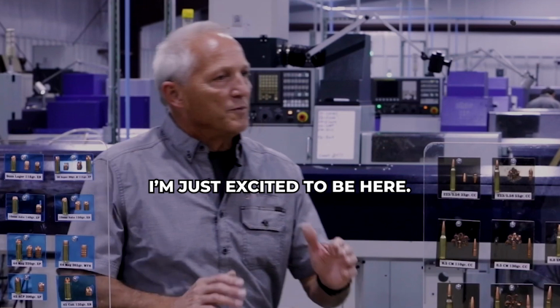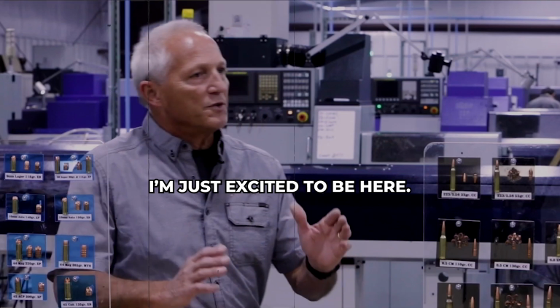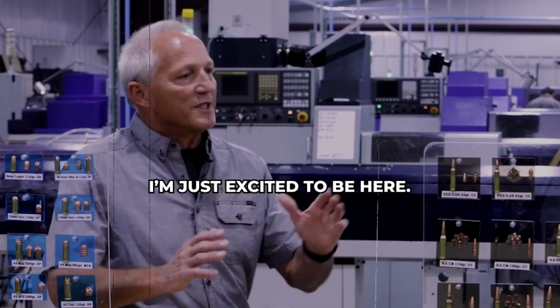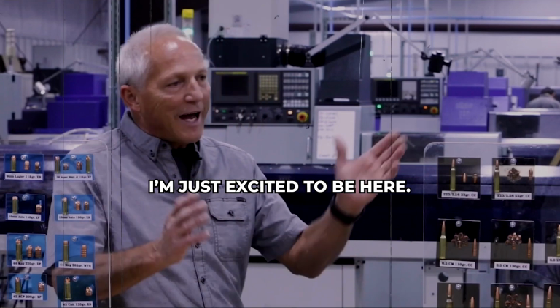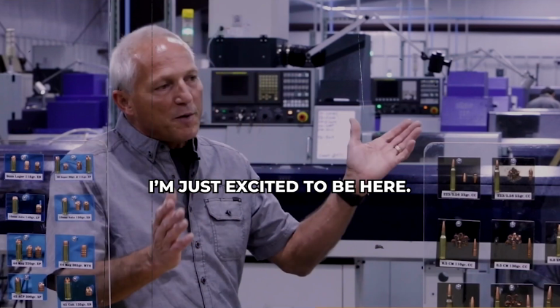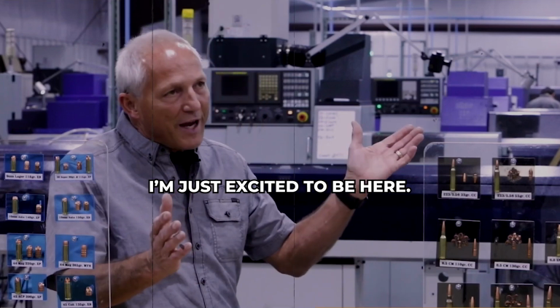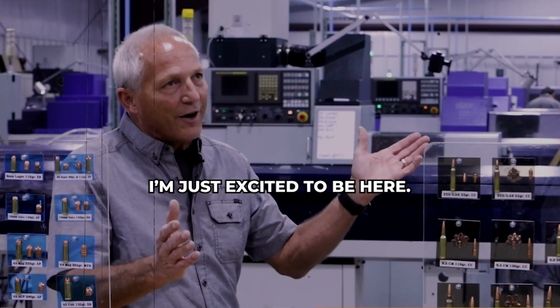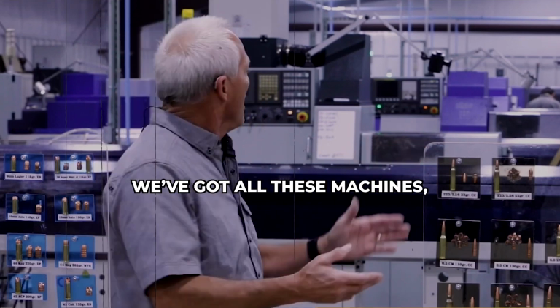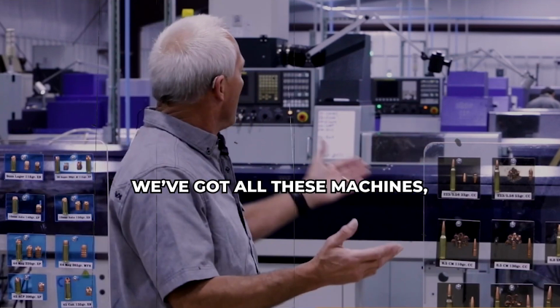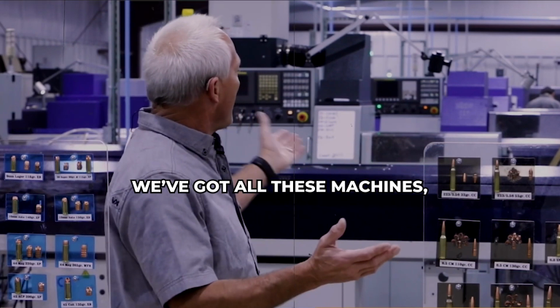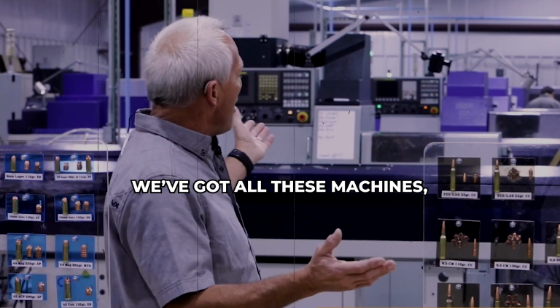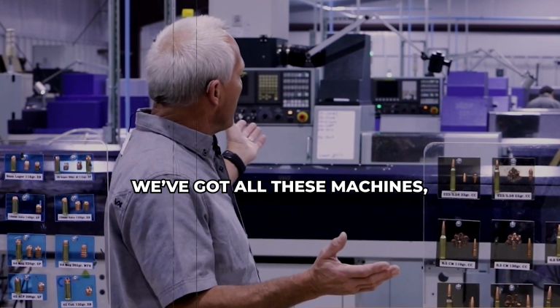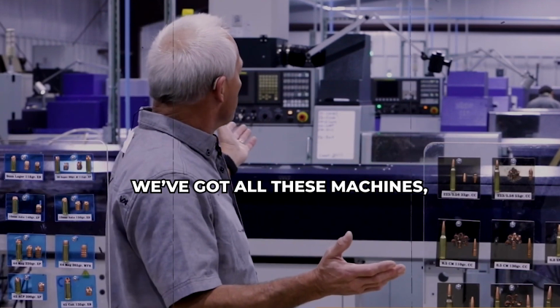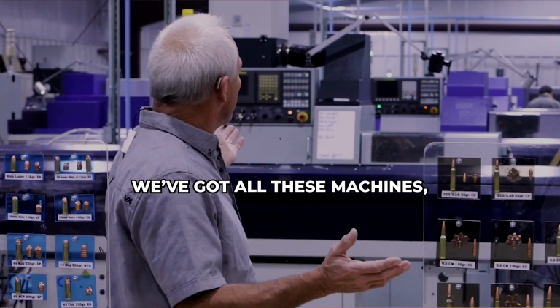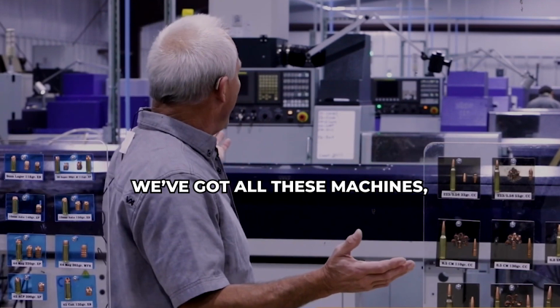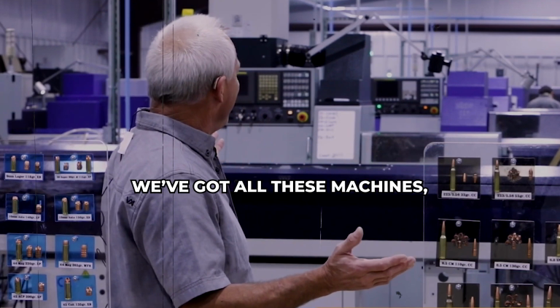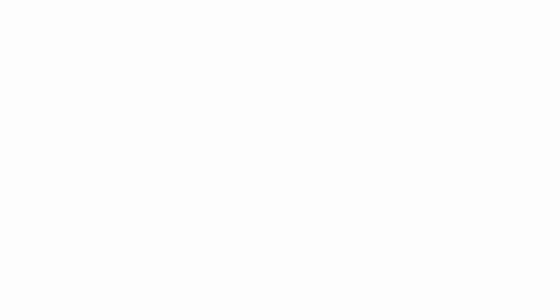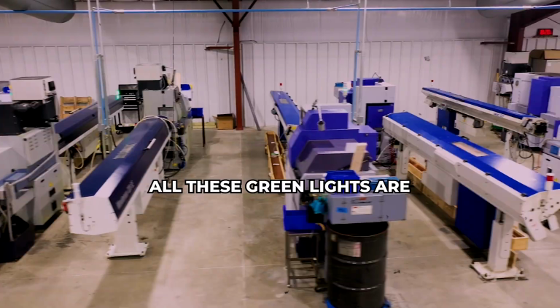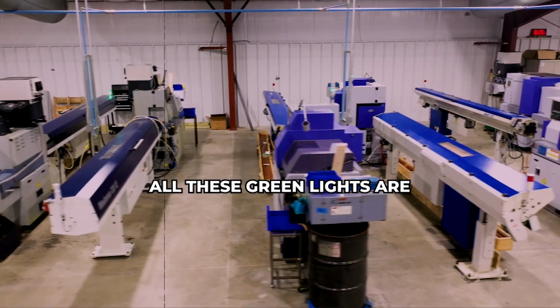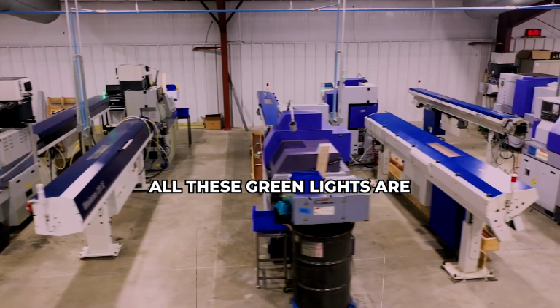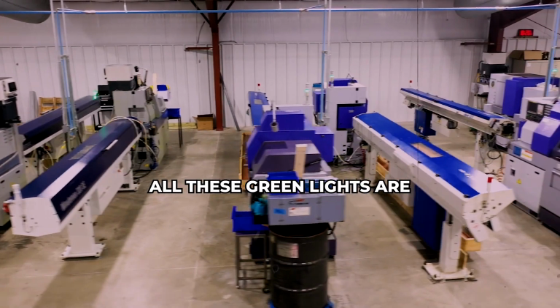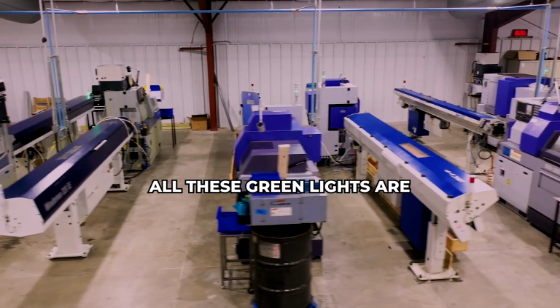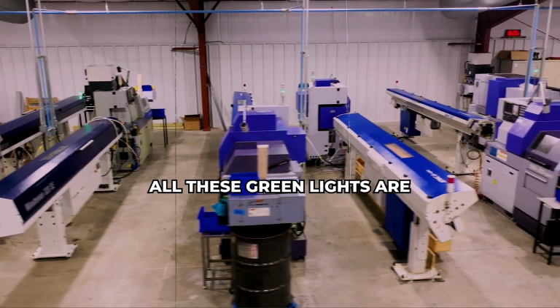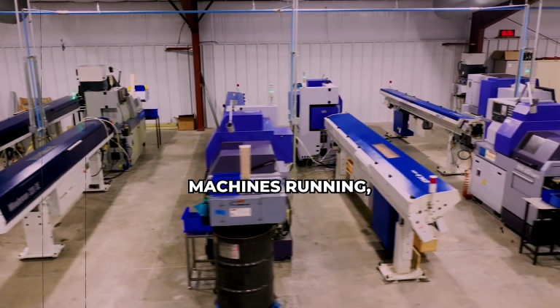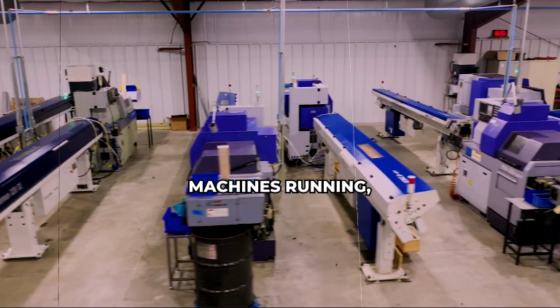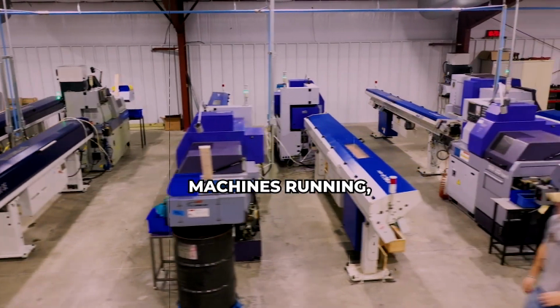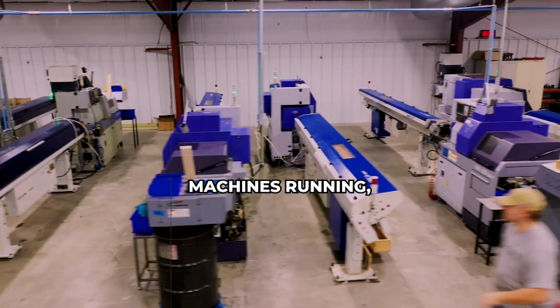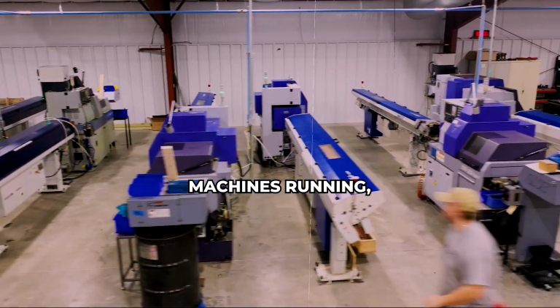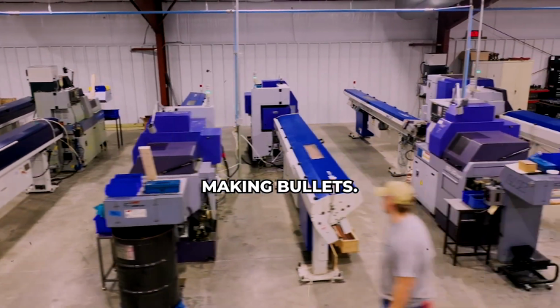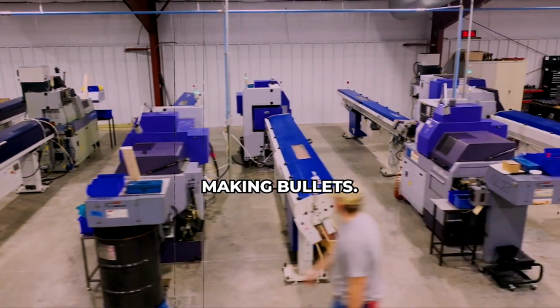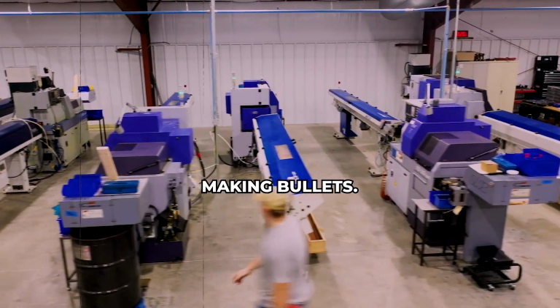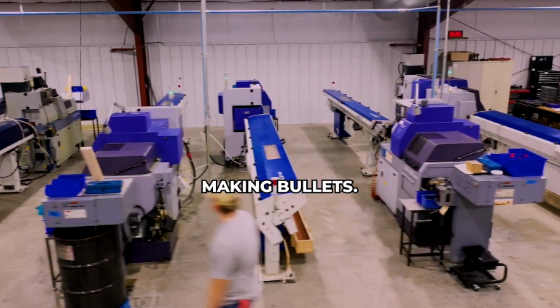I'm just excited to be here. We've got all these machines, all these green lights, machines running, making bullets.